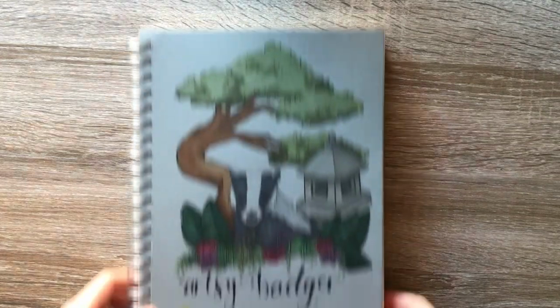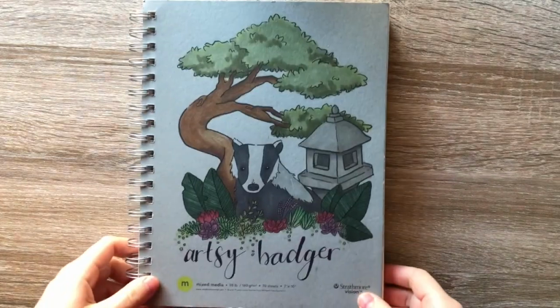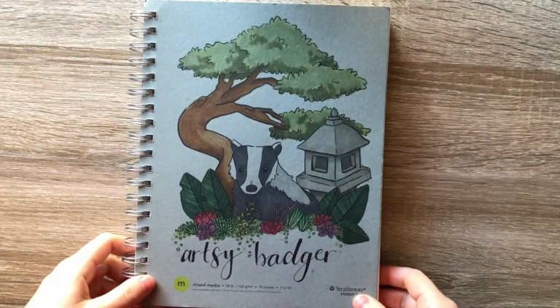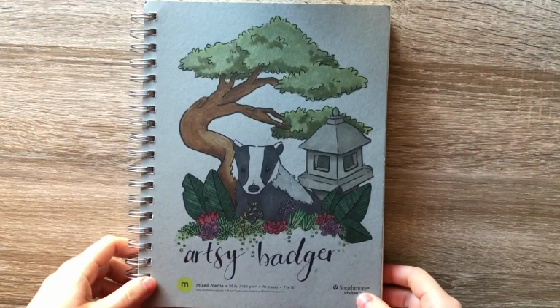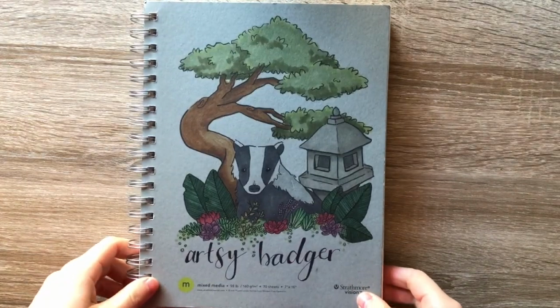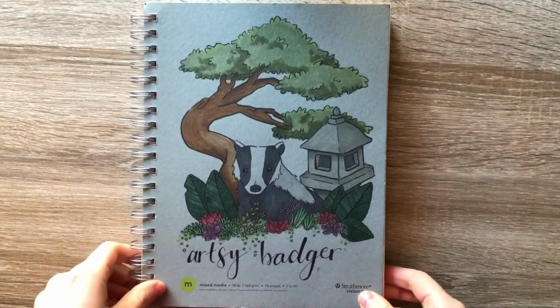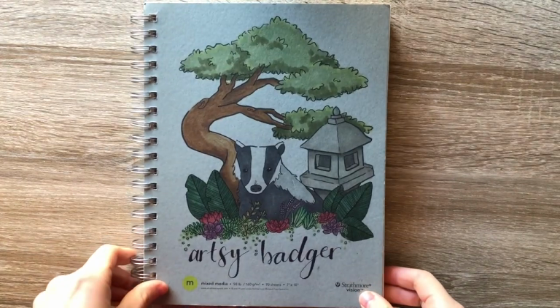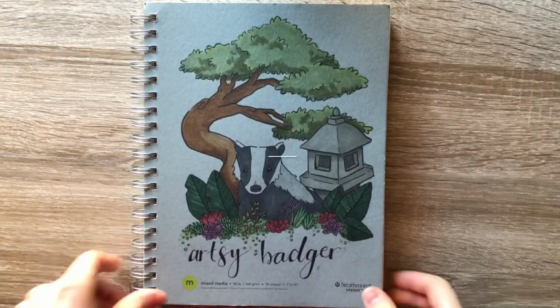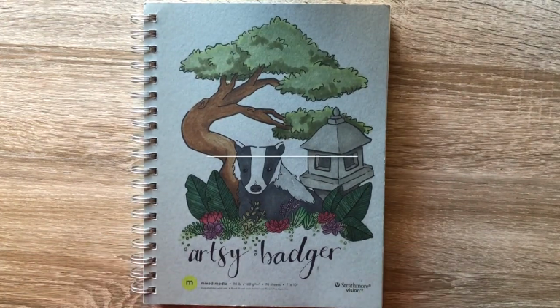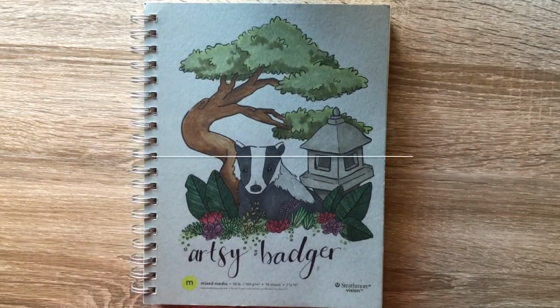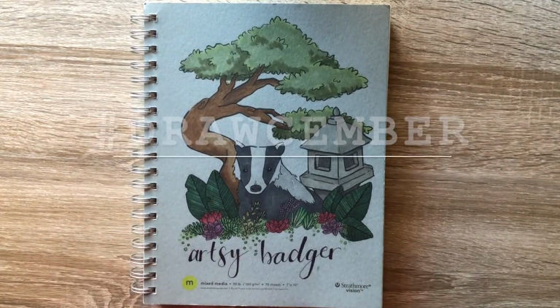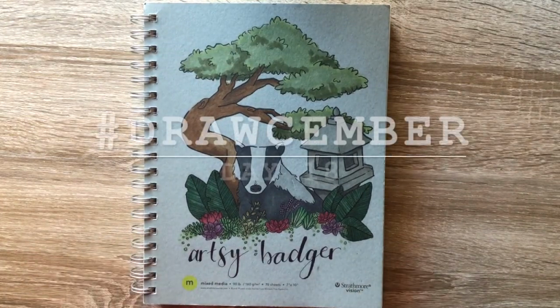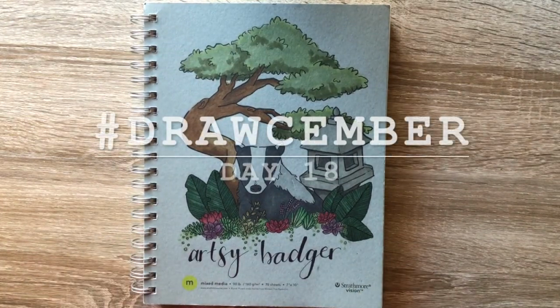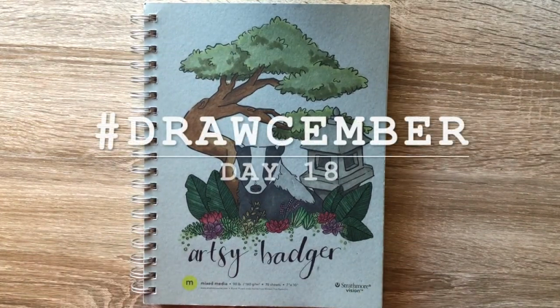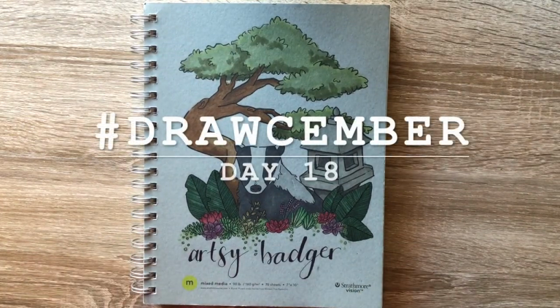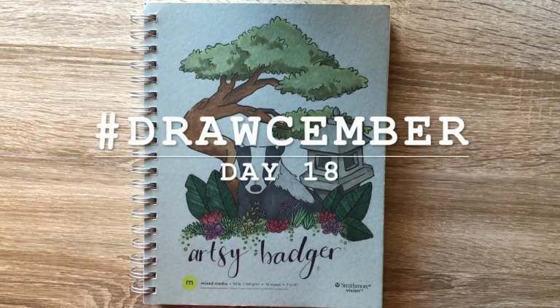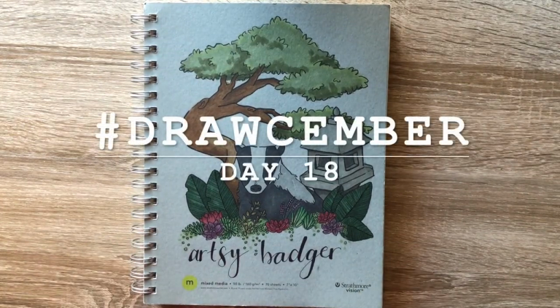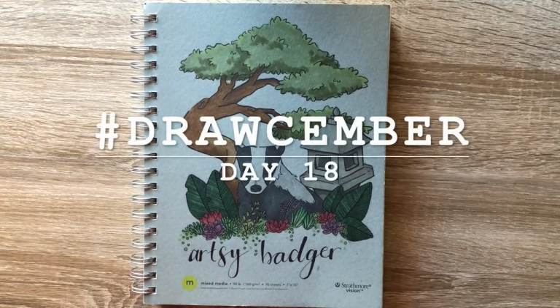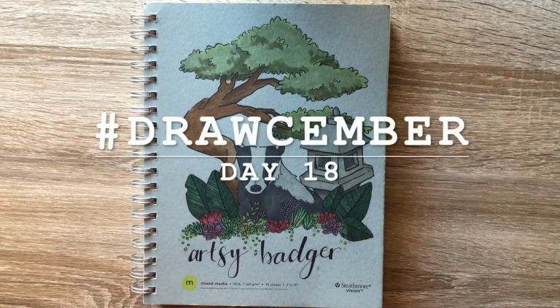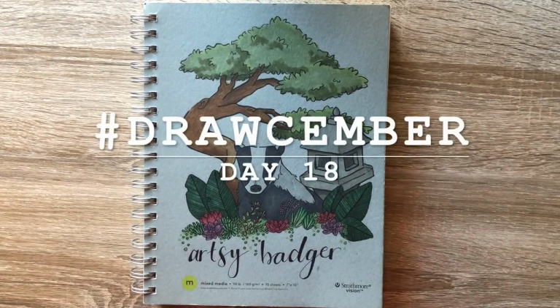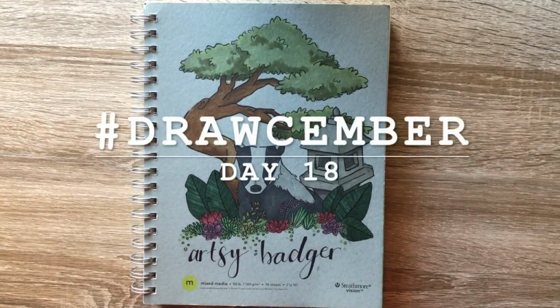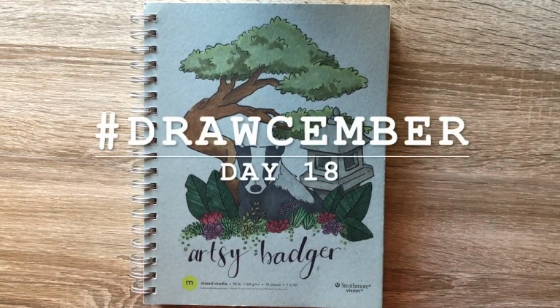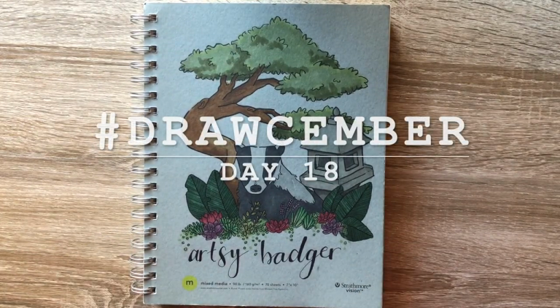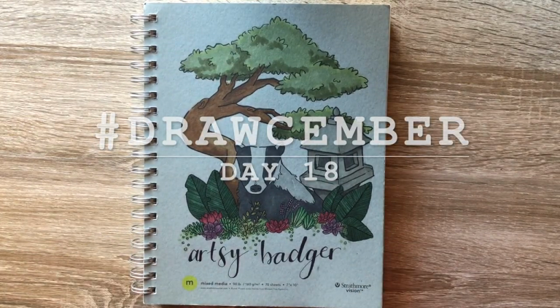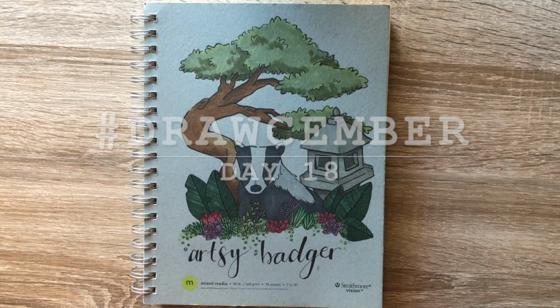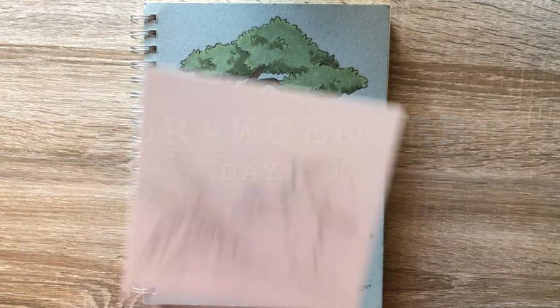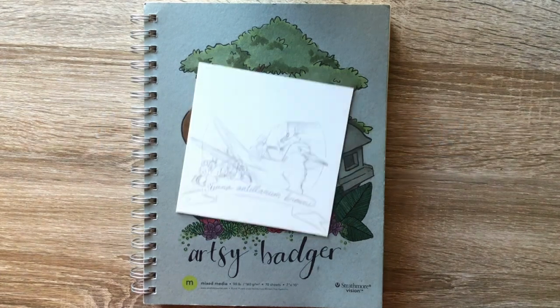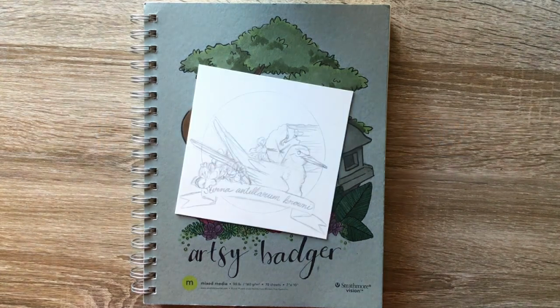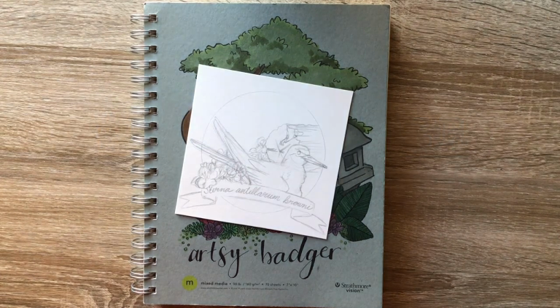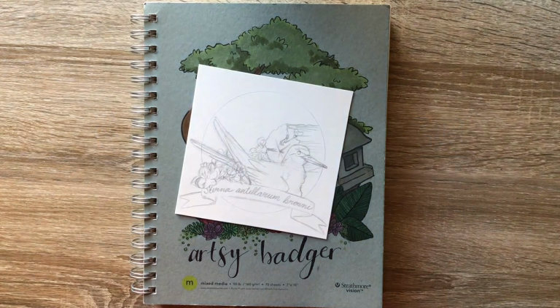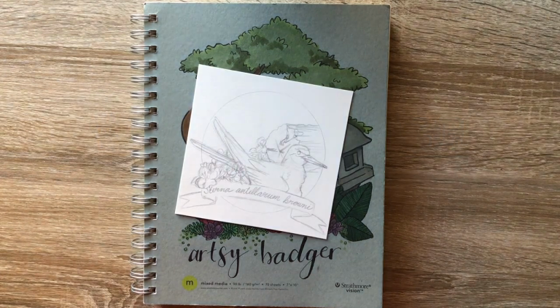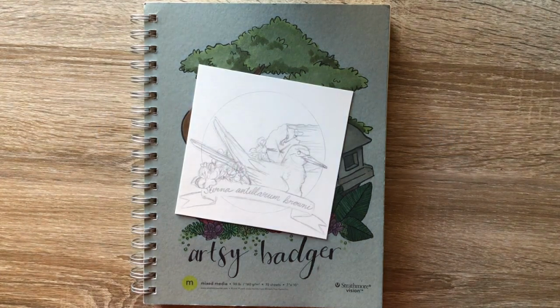Hello everybody, it's Sierra the Artsy Badger and today is another Tuesday which means another endangered species.